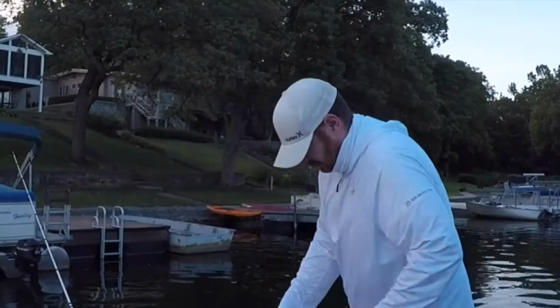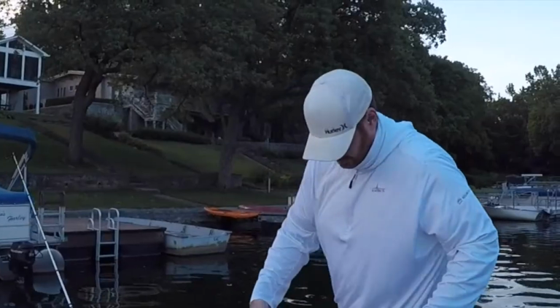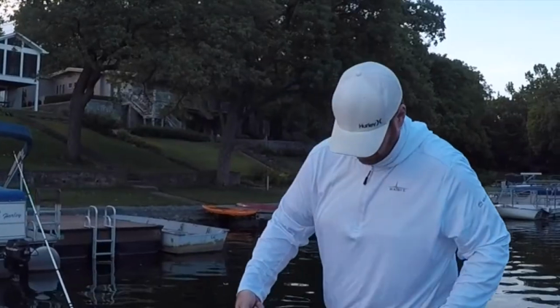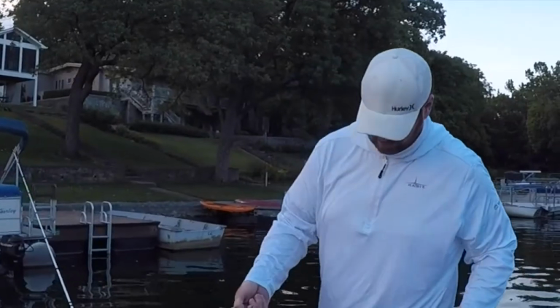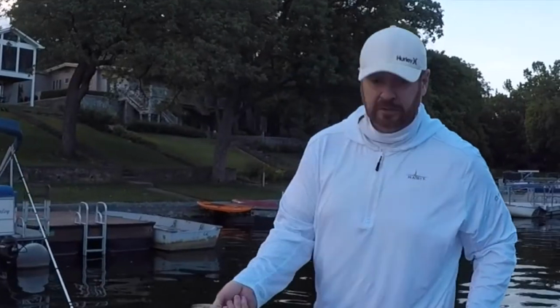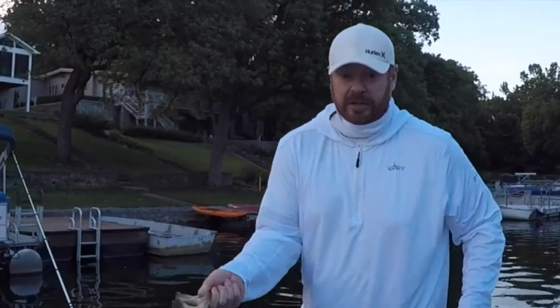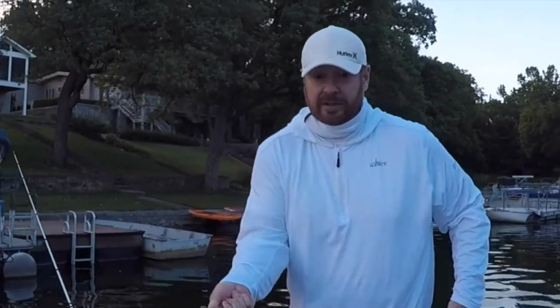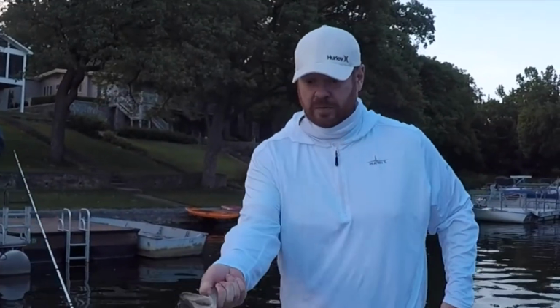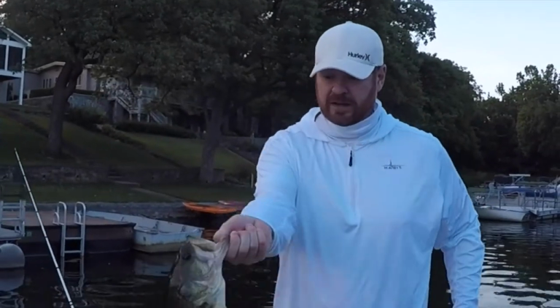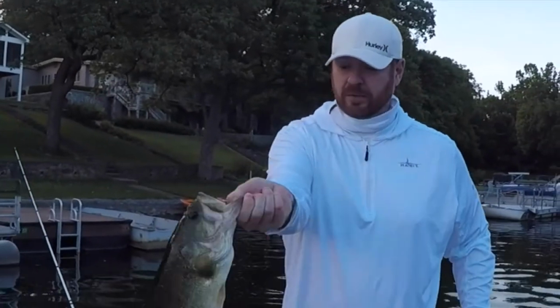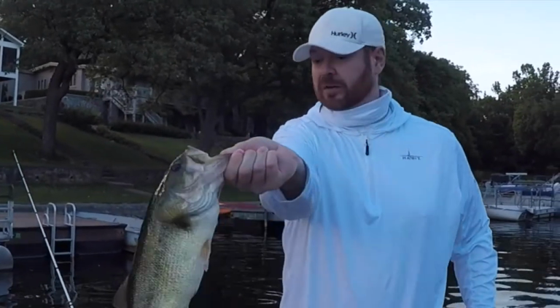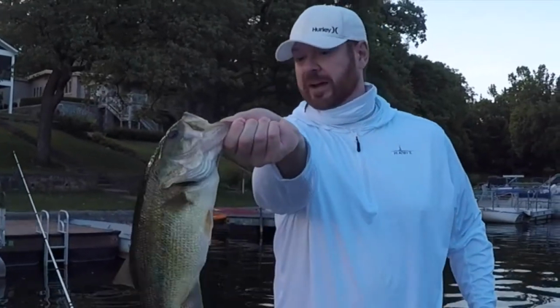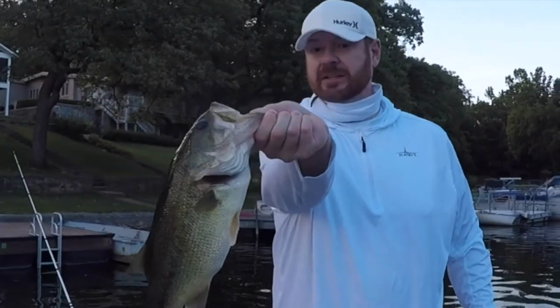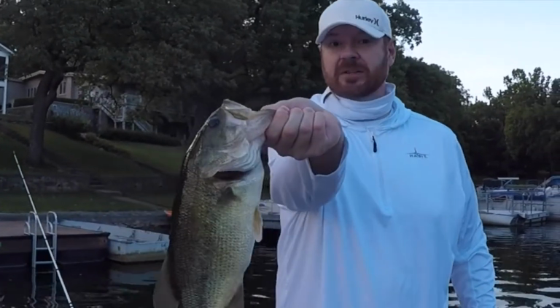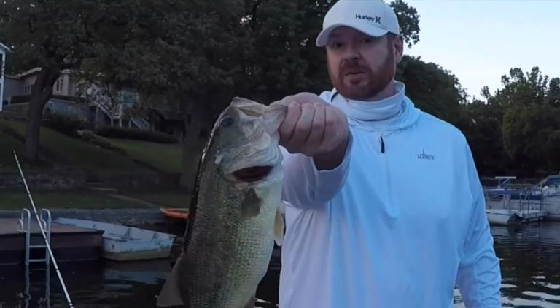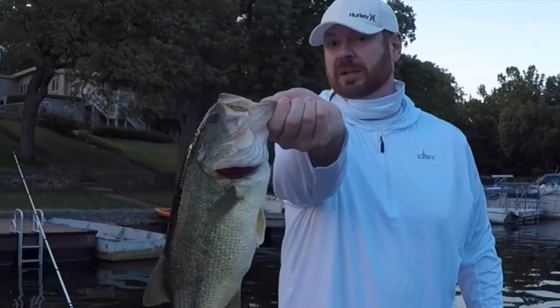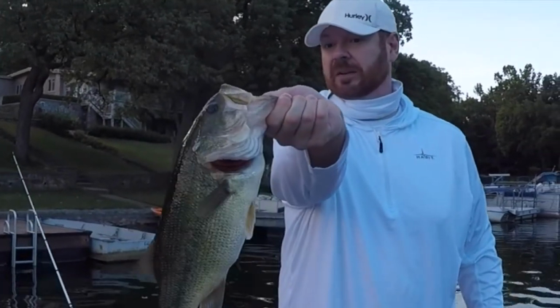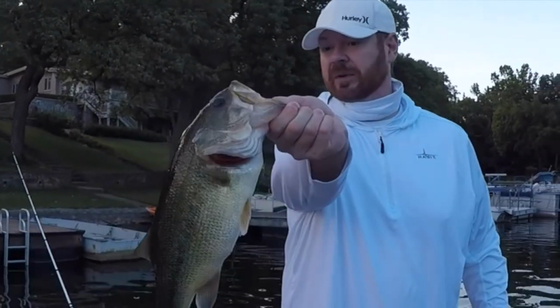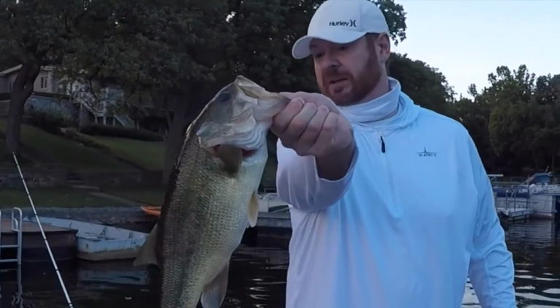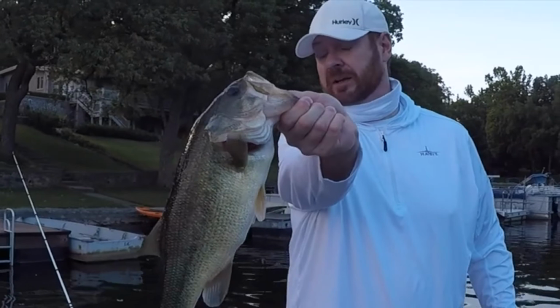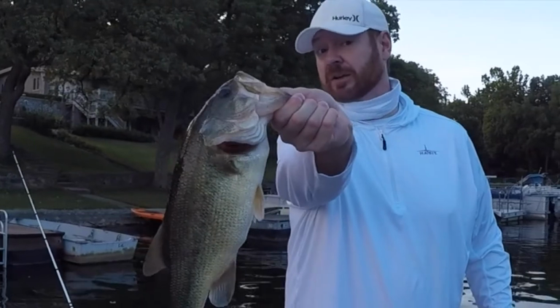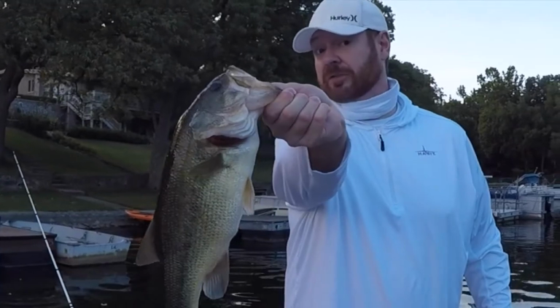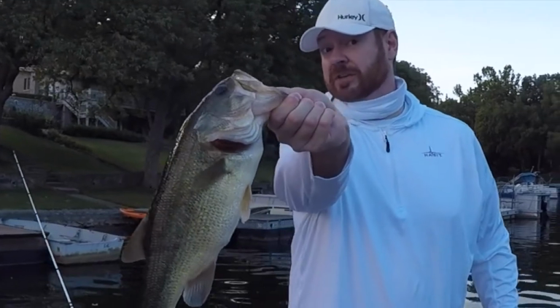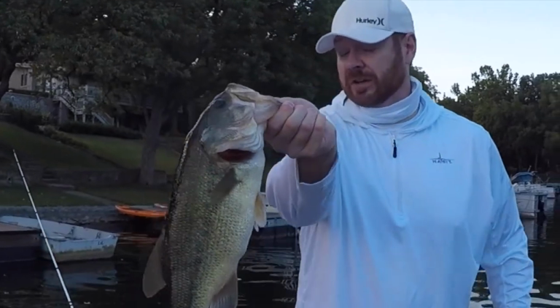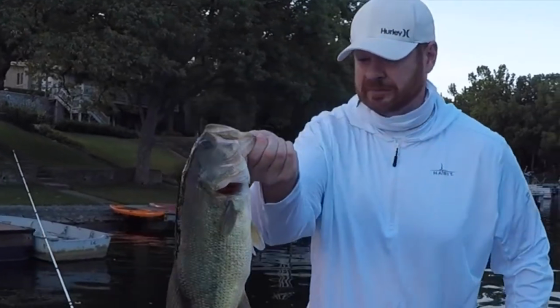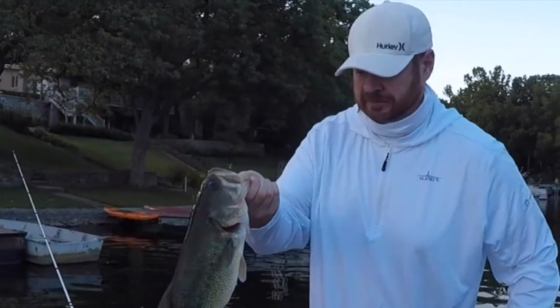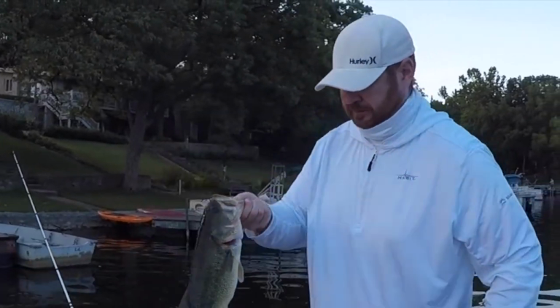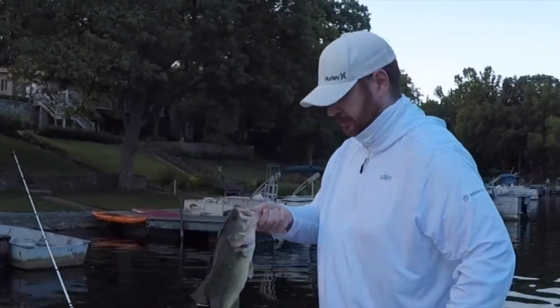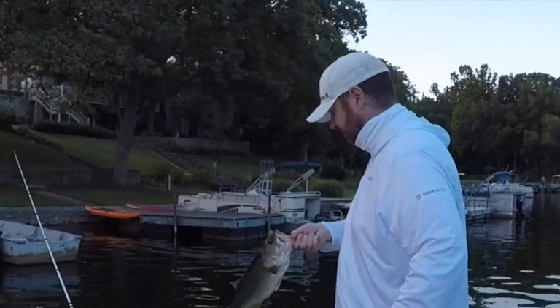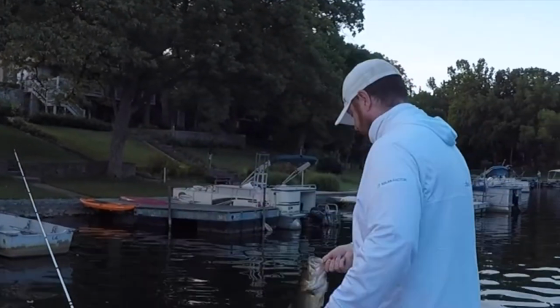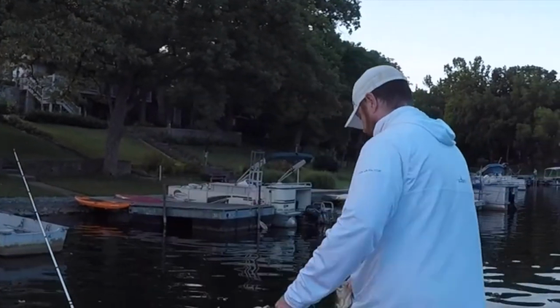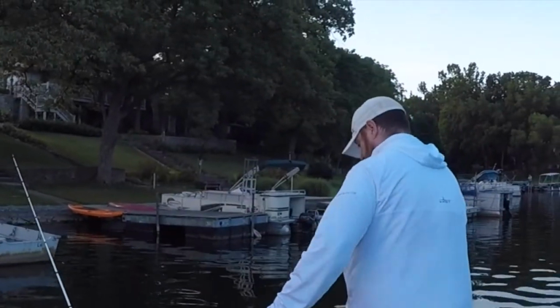I'm going to get this one back in the water fast — he's starting to bleed a little bit. Good fish though.